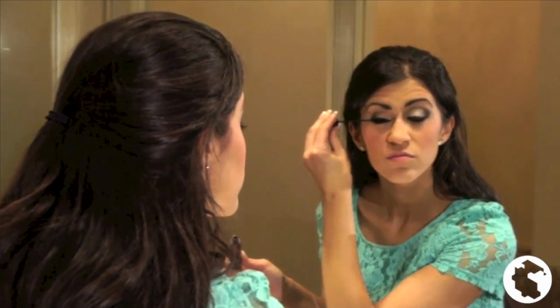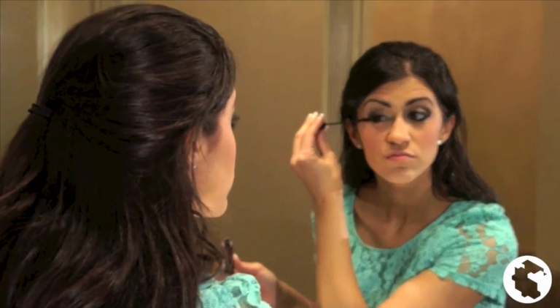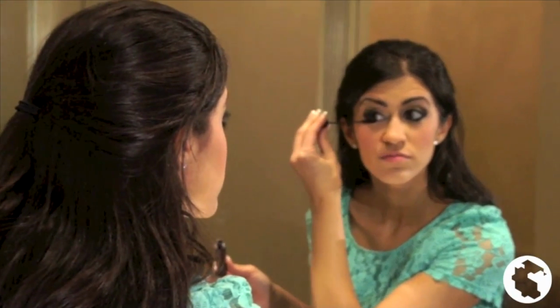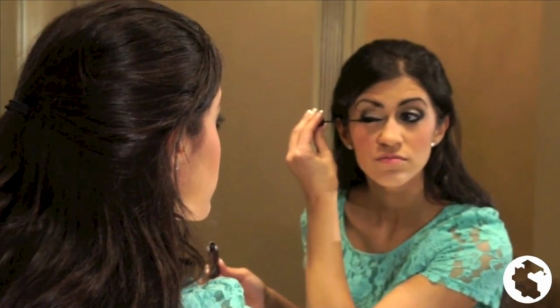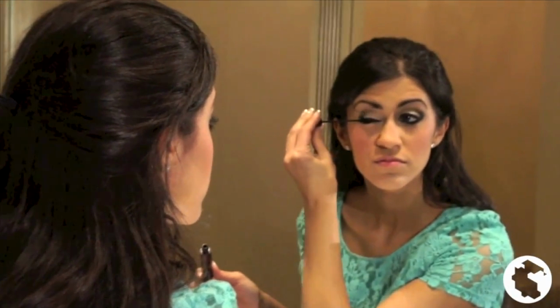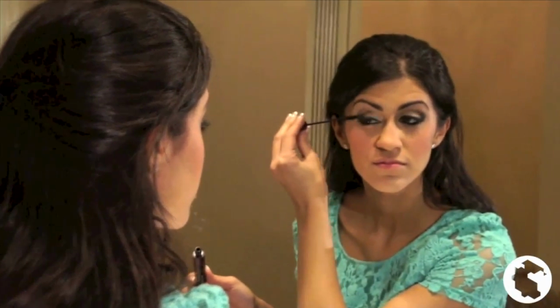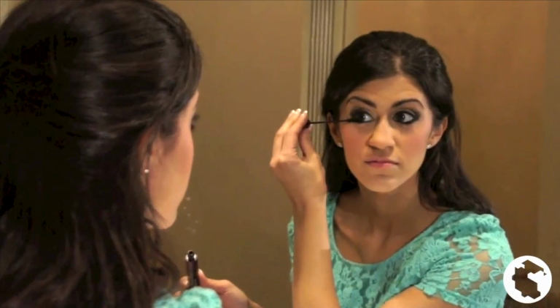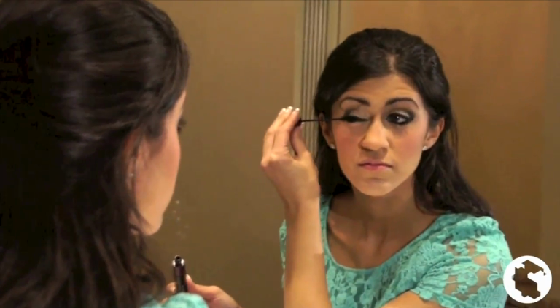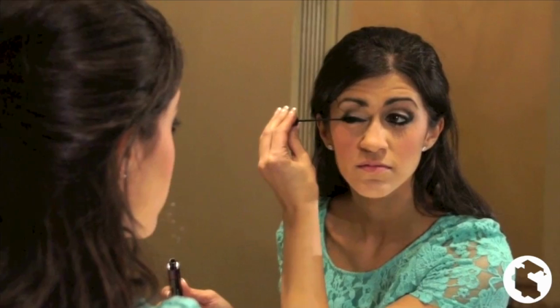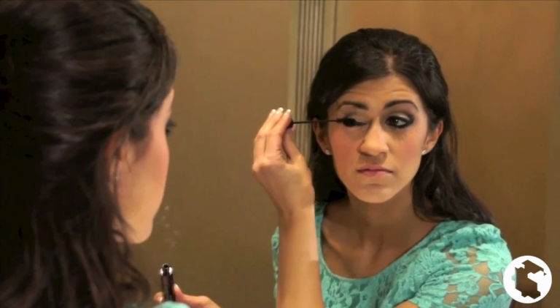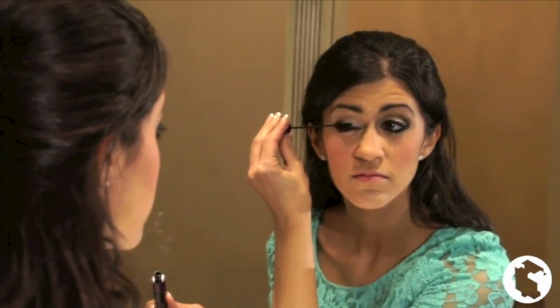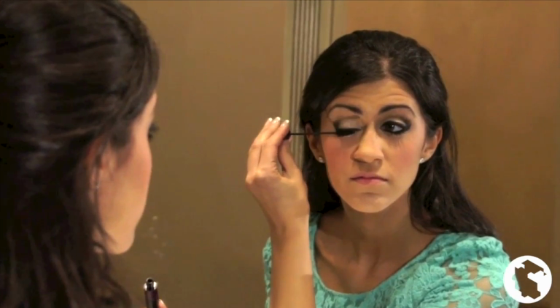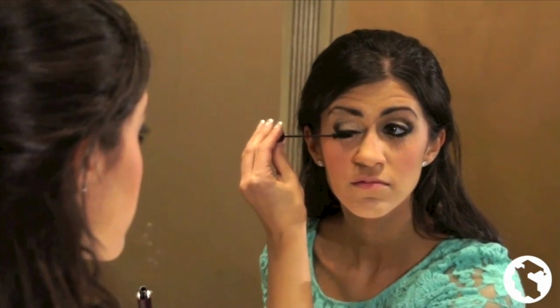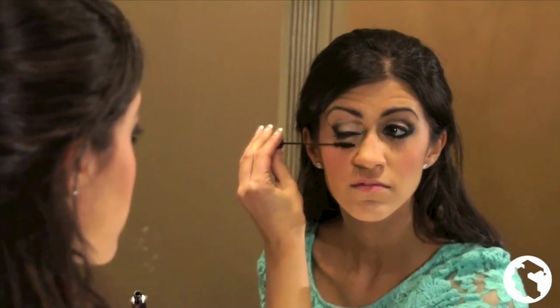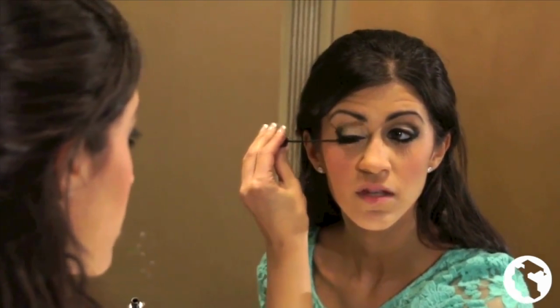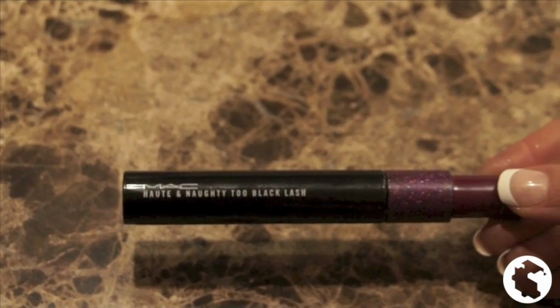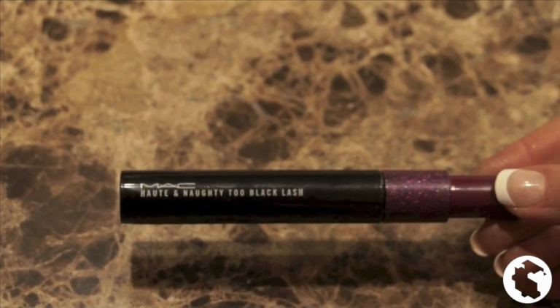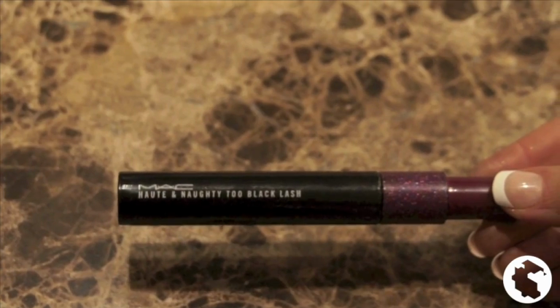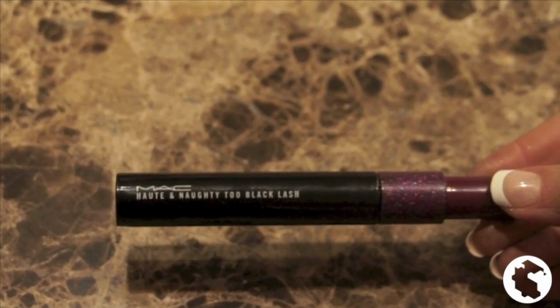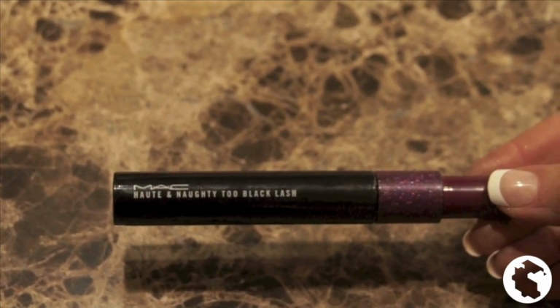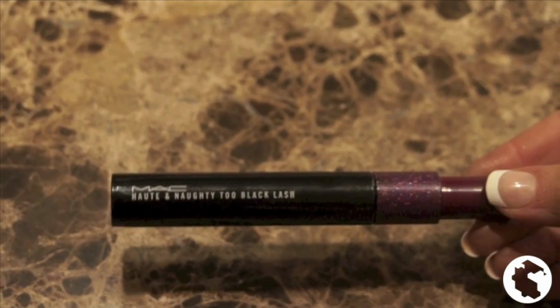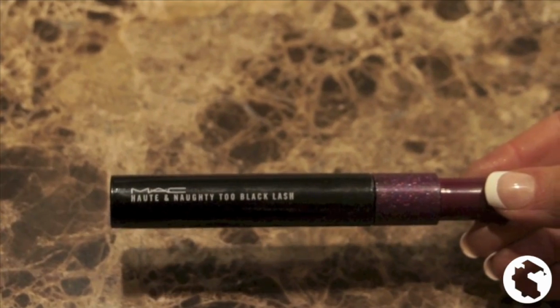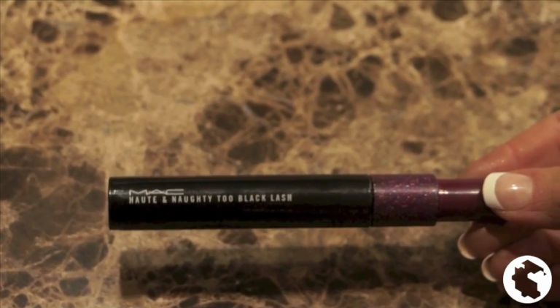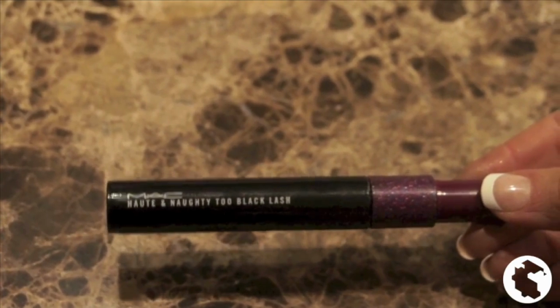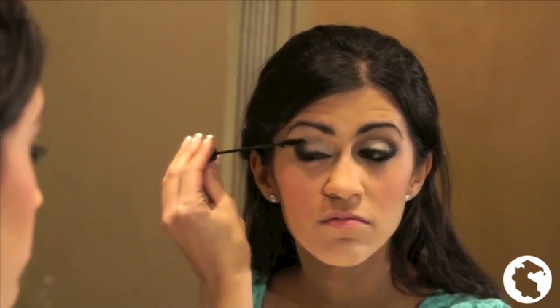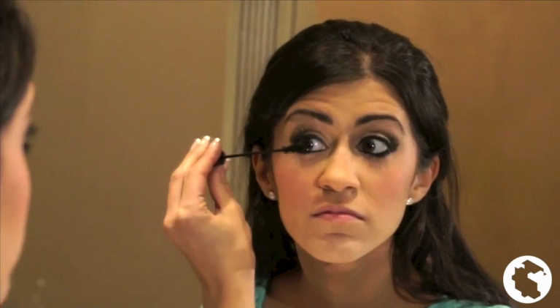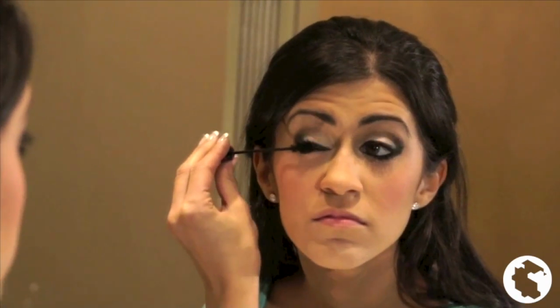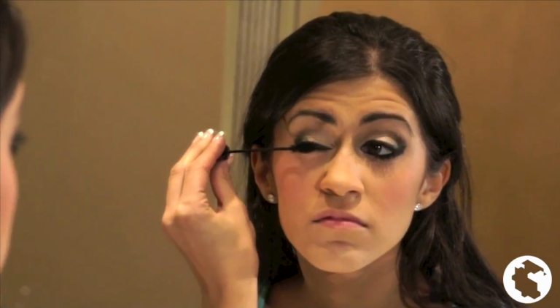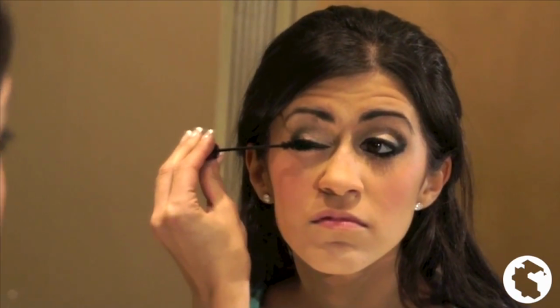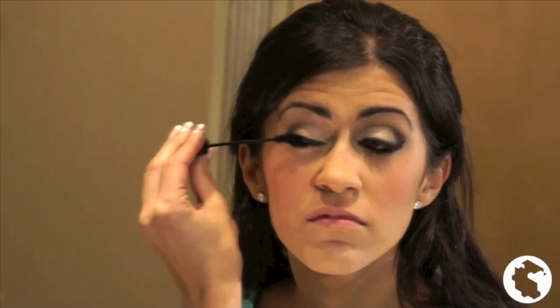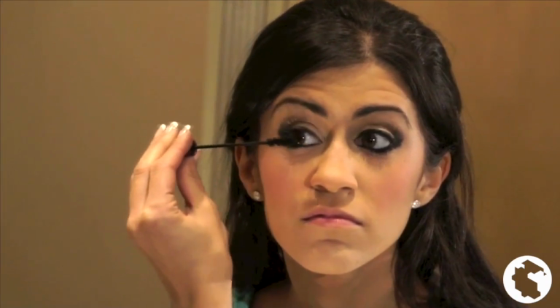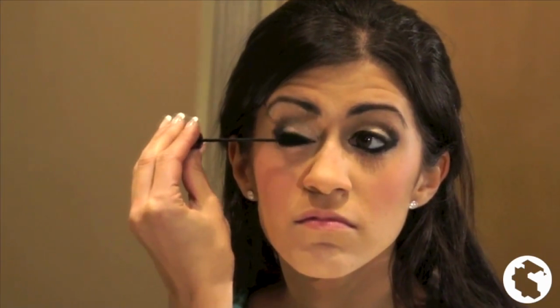The mascara I use is called Hot and Naughty from MAC. I apply it to the top and bottom lashes.